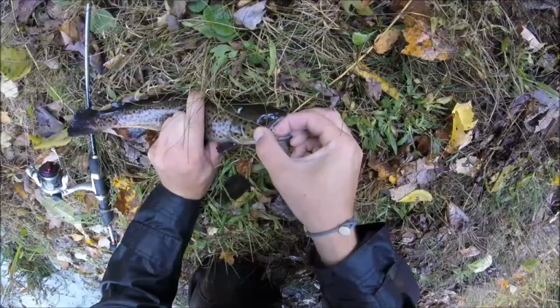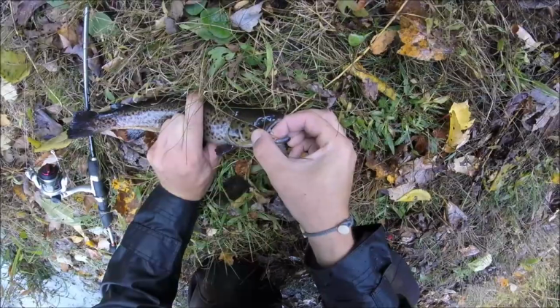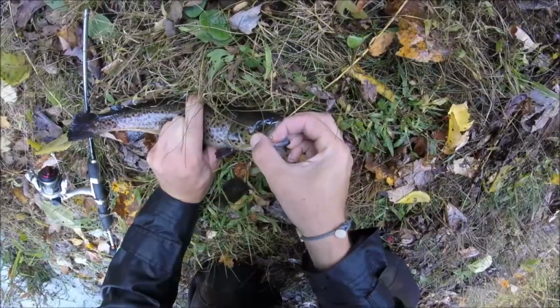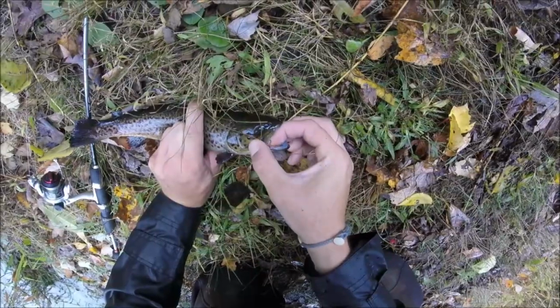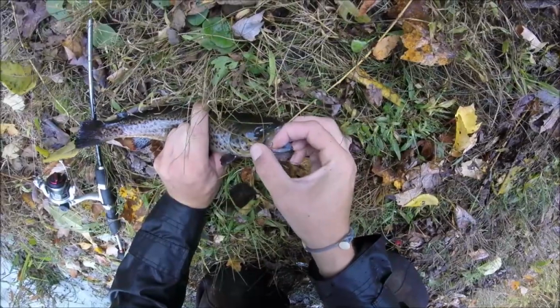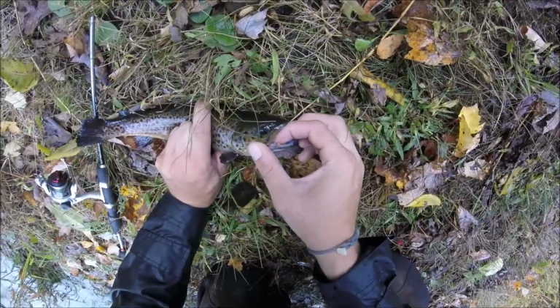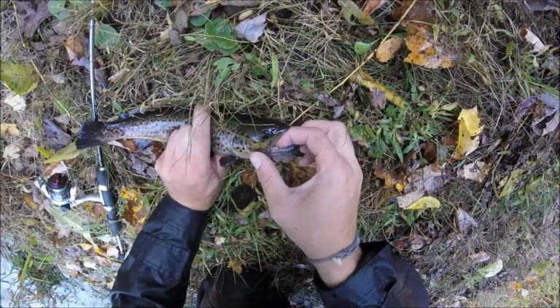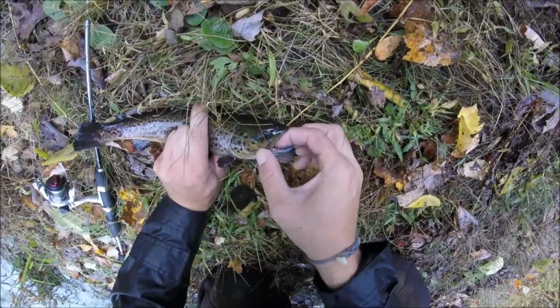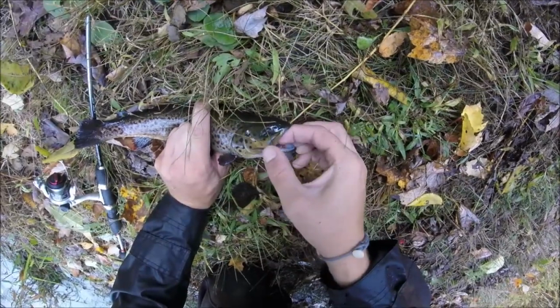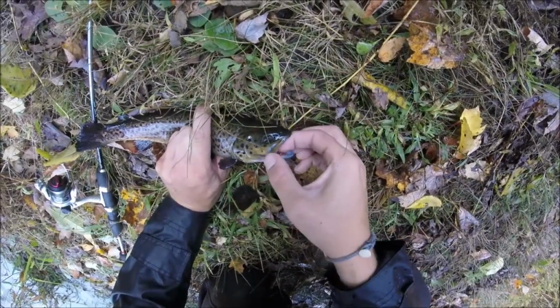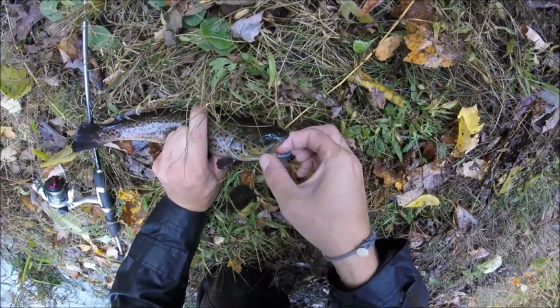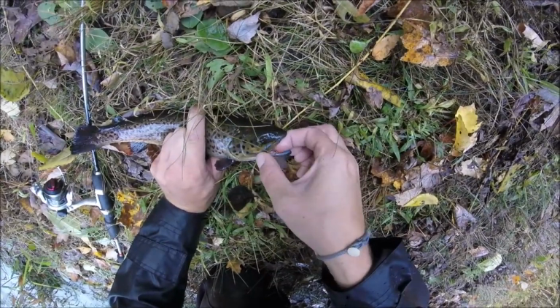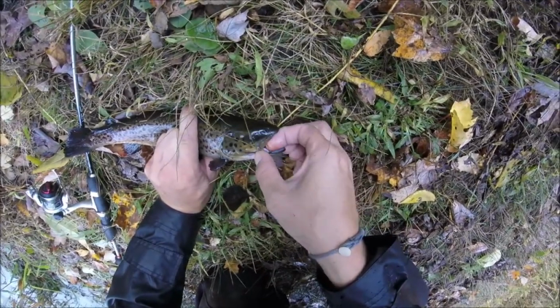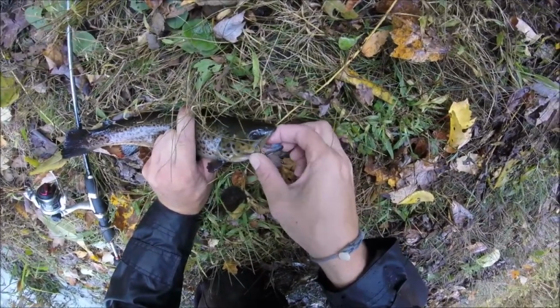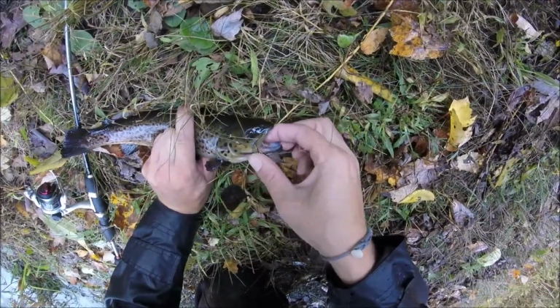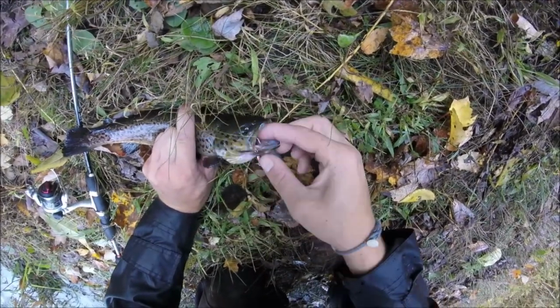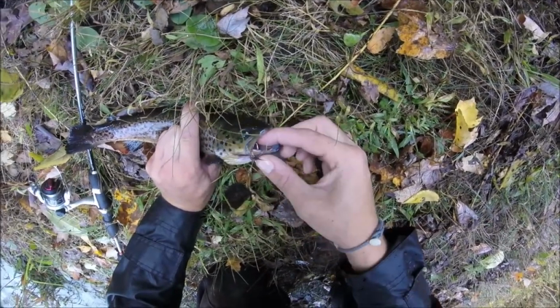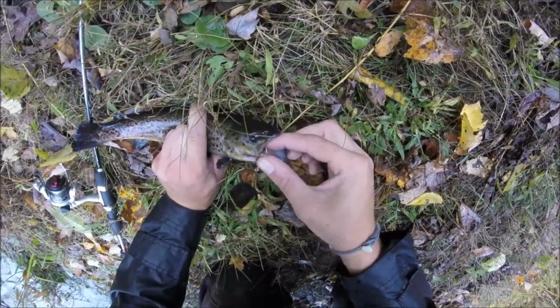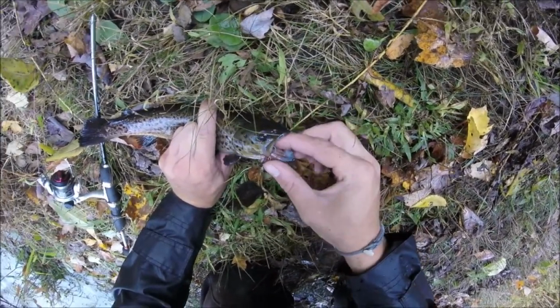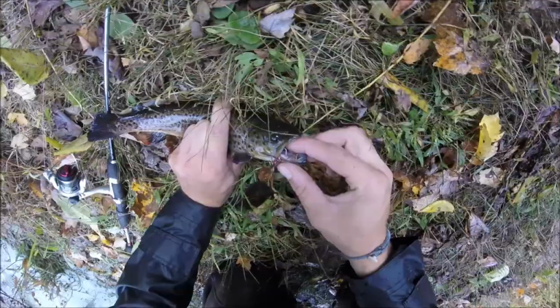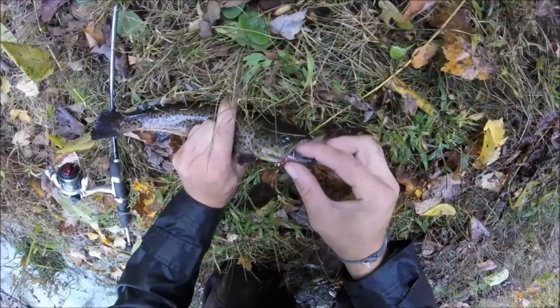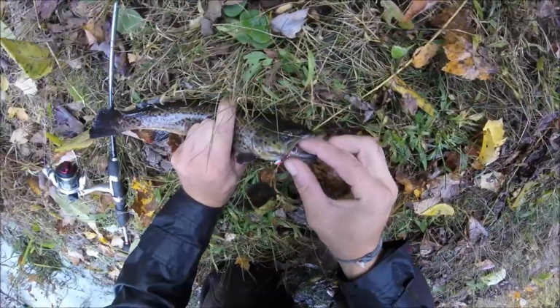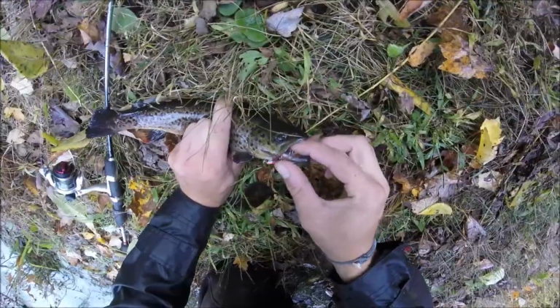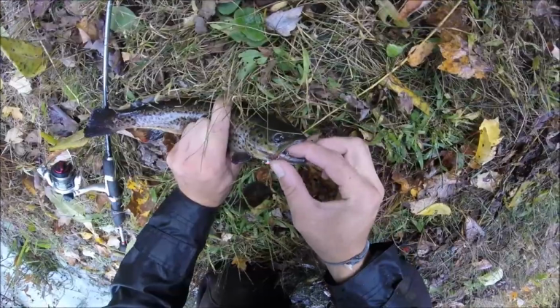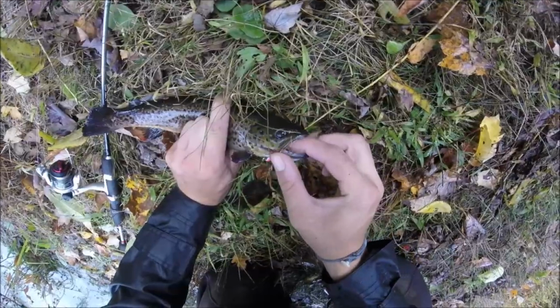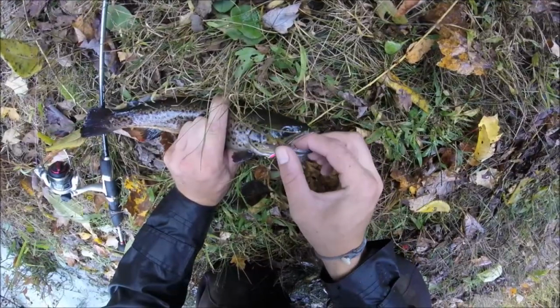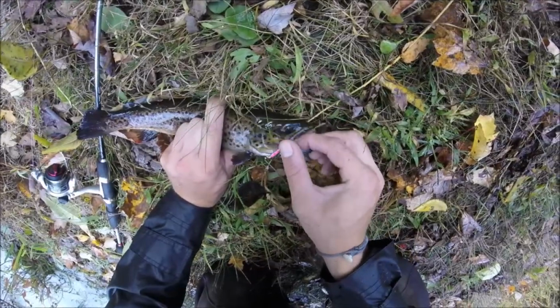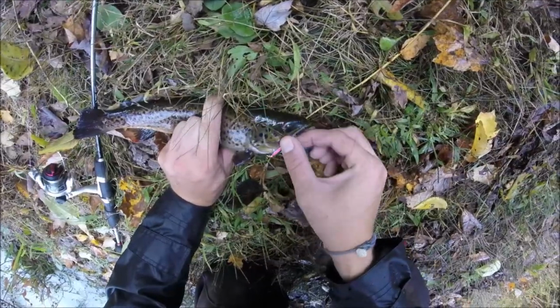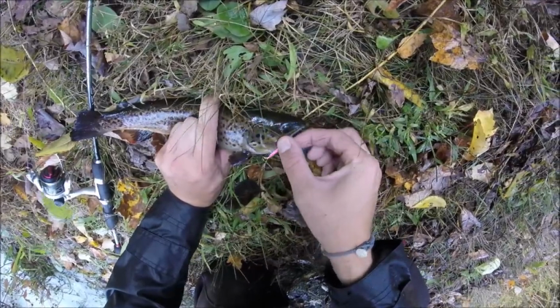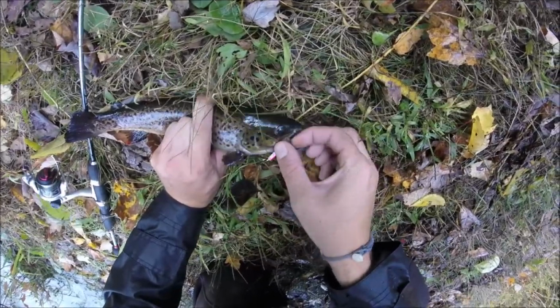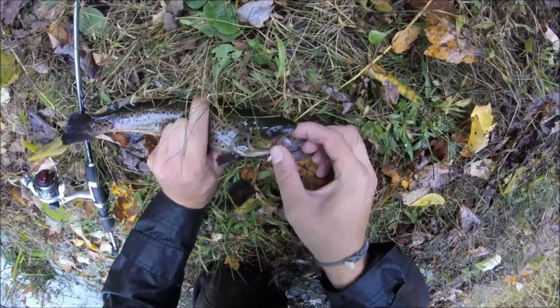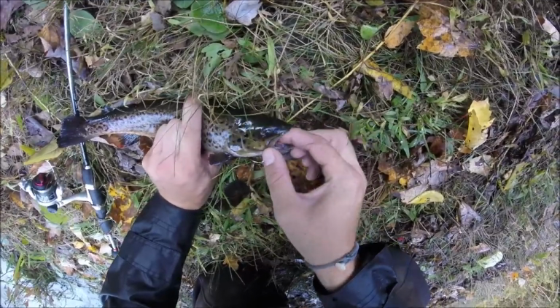They should make these kind of lures with single hooks. I wonder how they'd hold up.